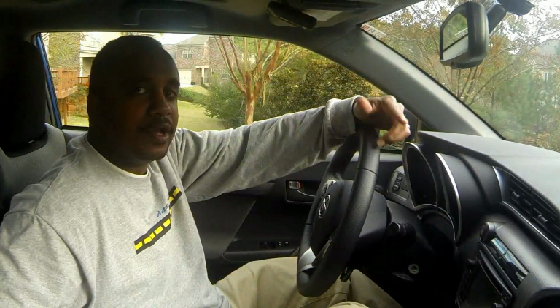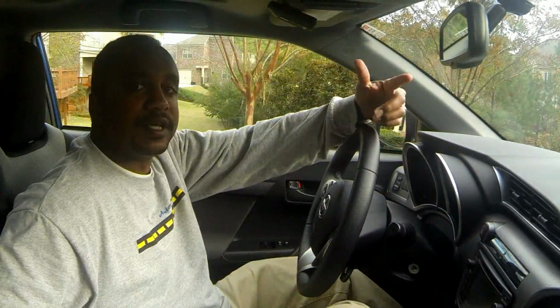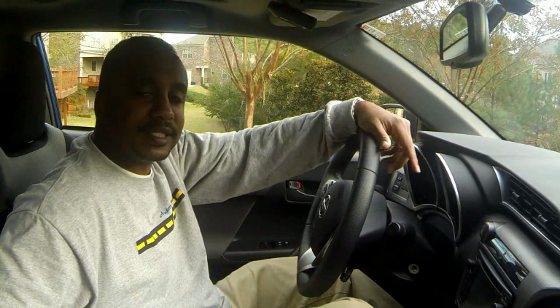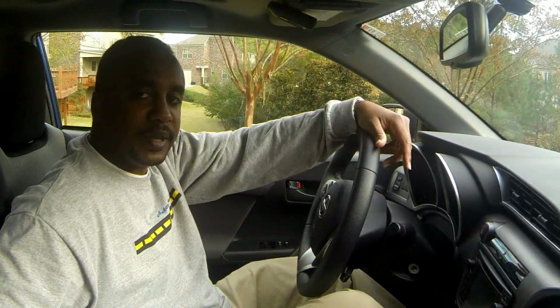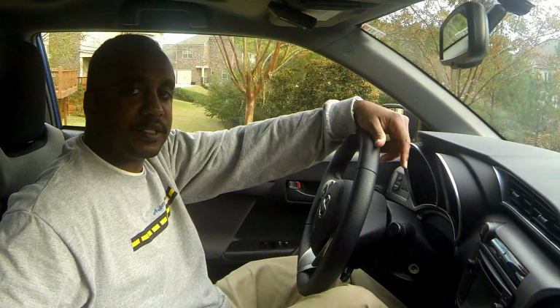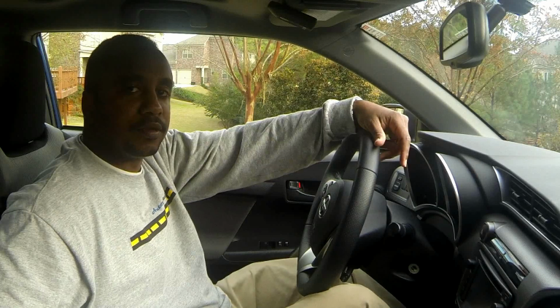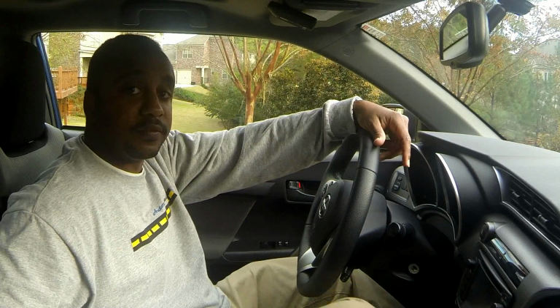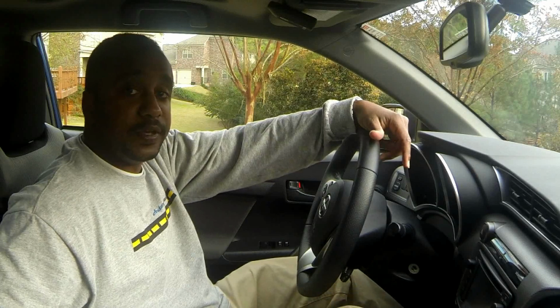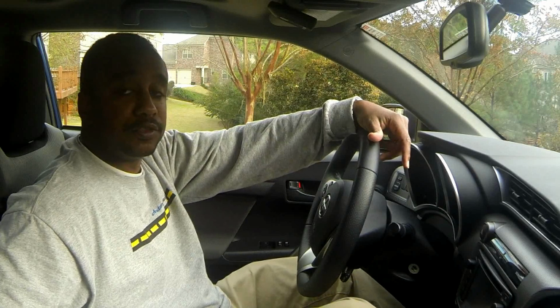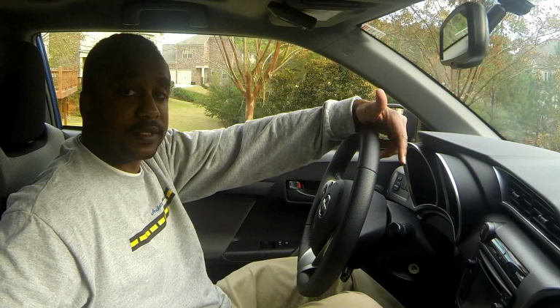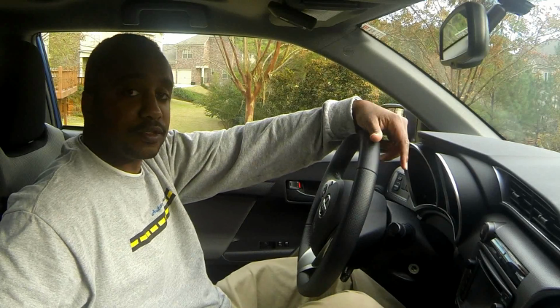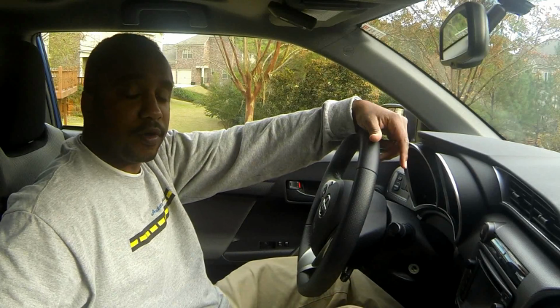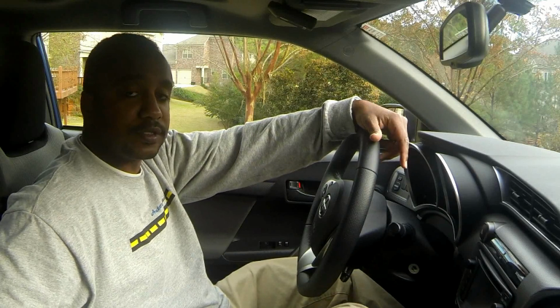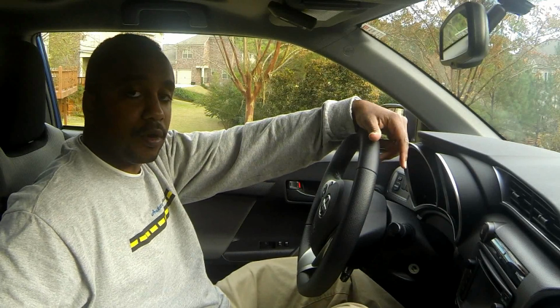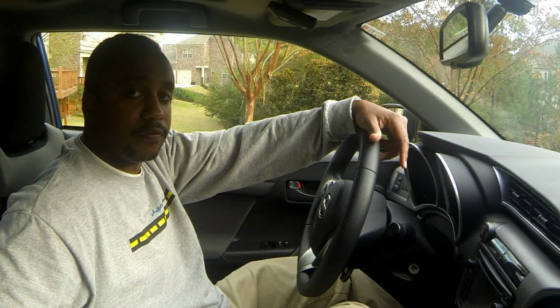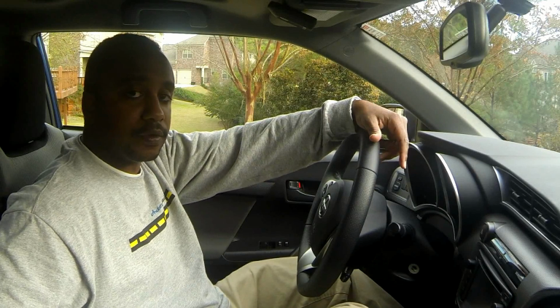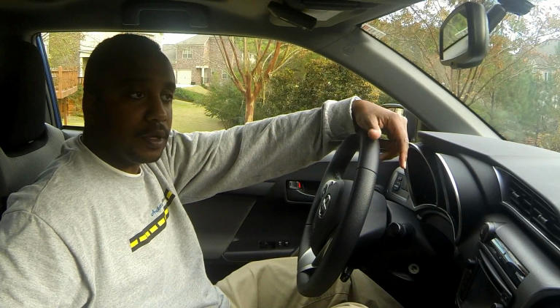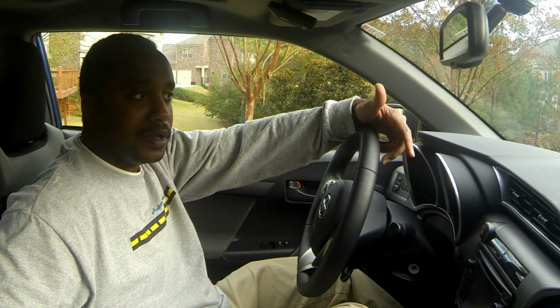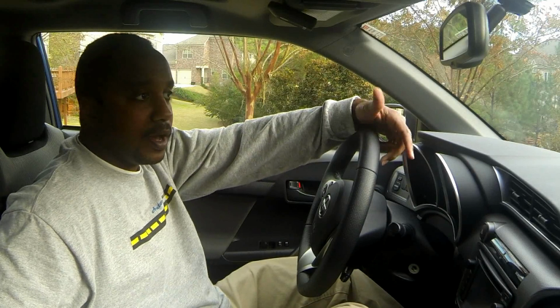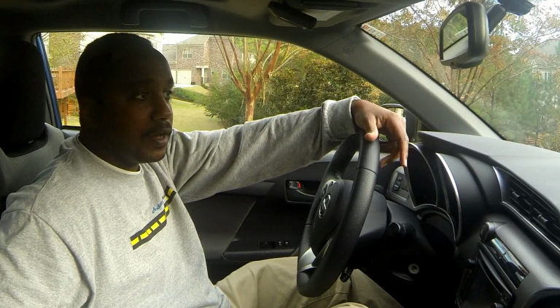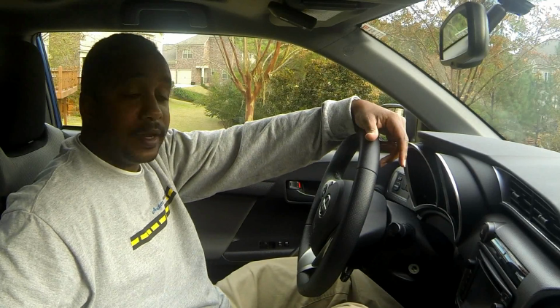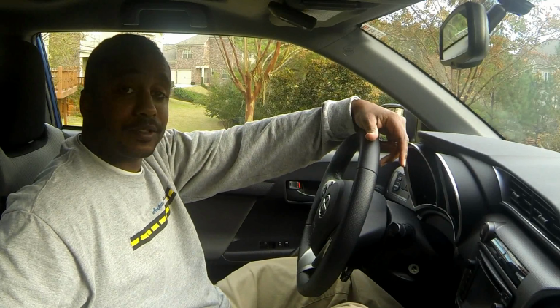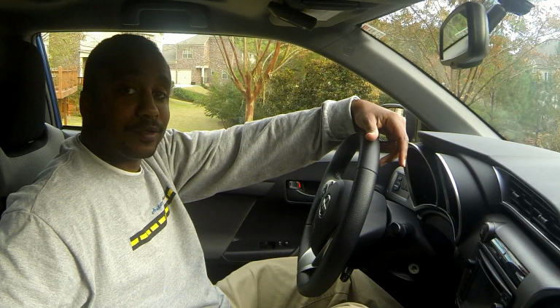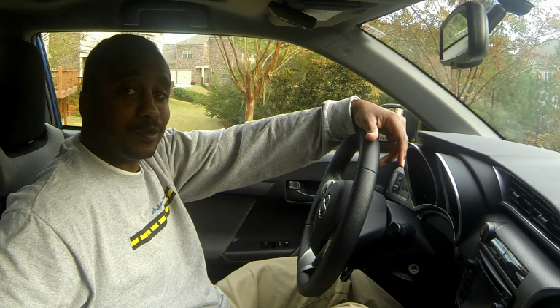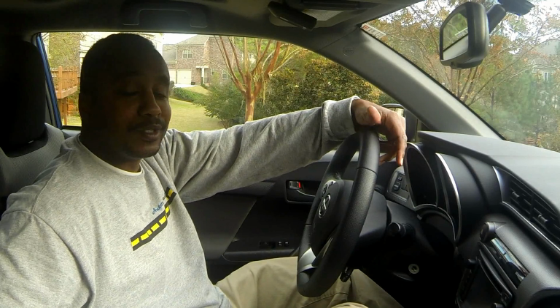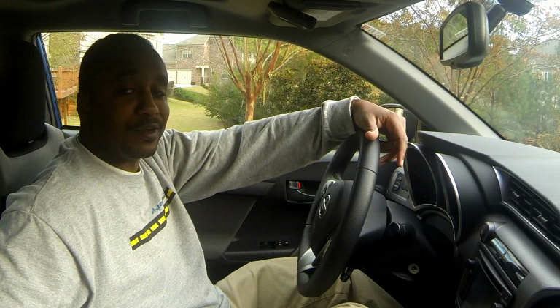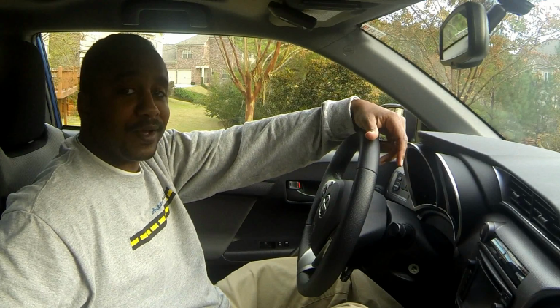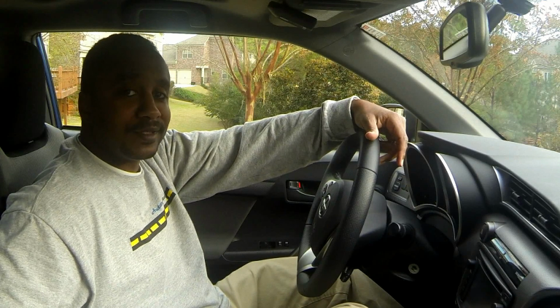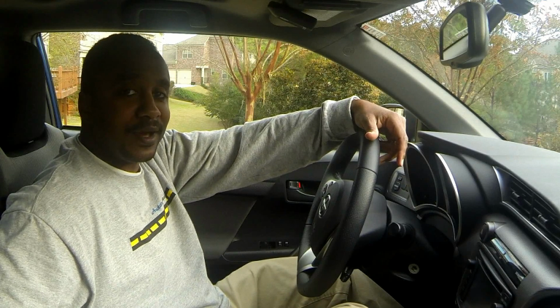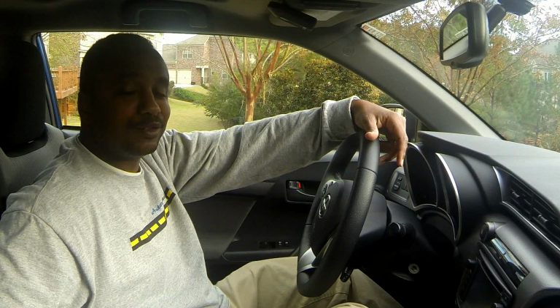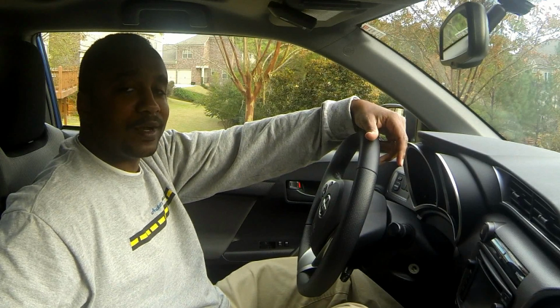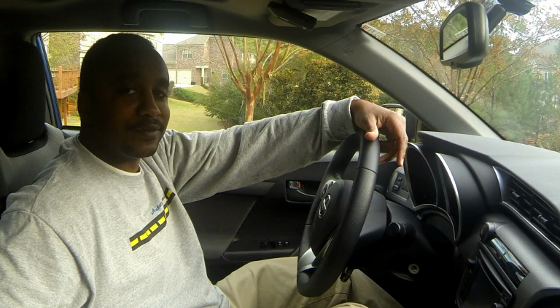So that's a basic look at the features this car has to offer. Next, we'll take her out and see how it drives.